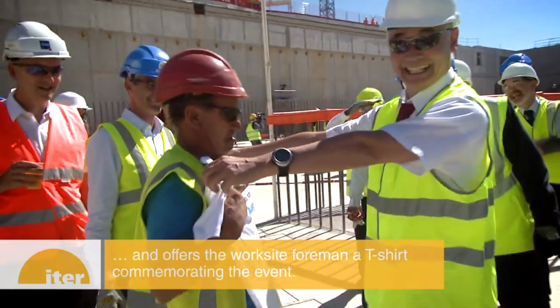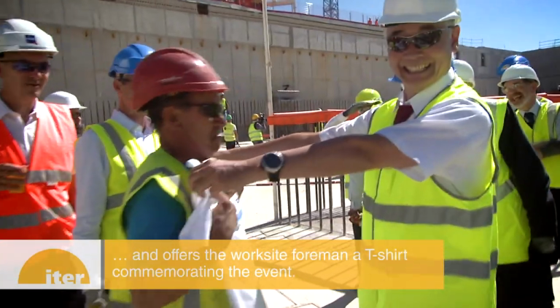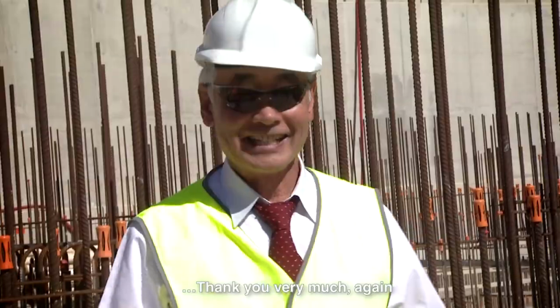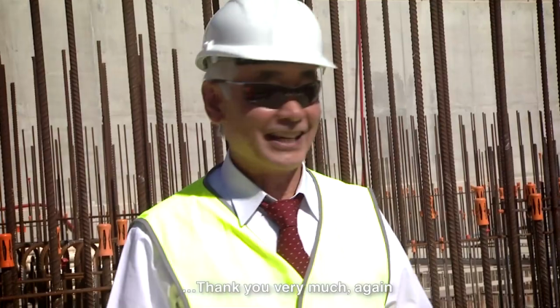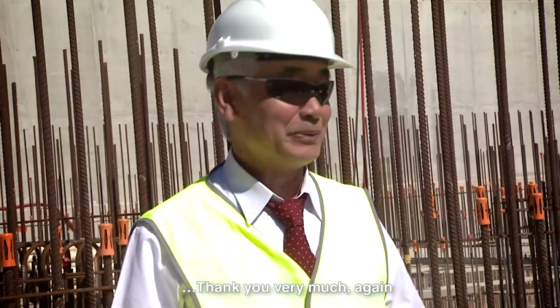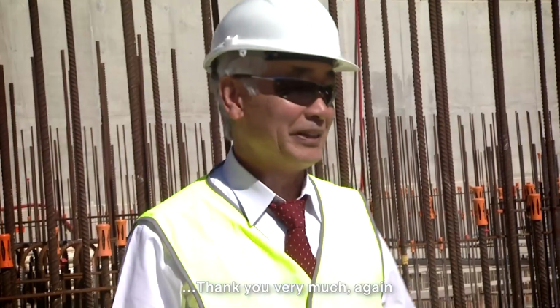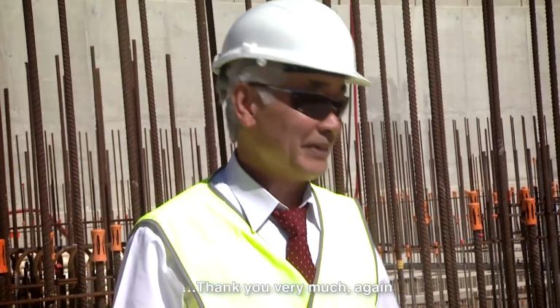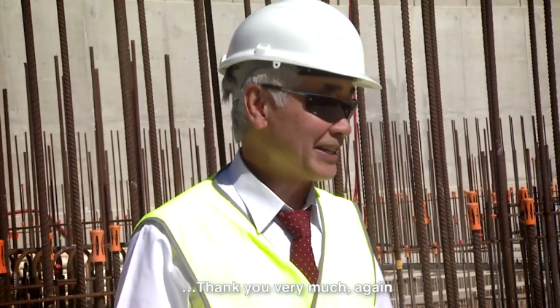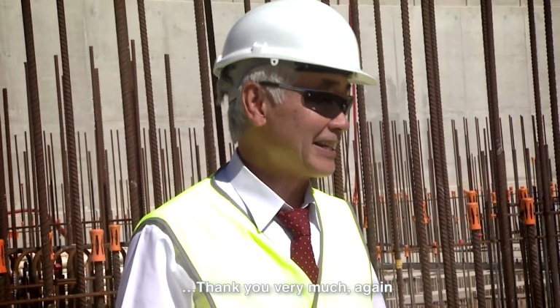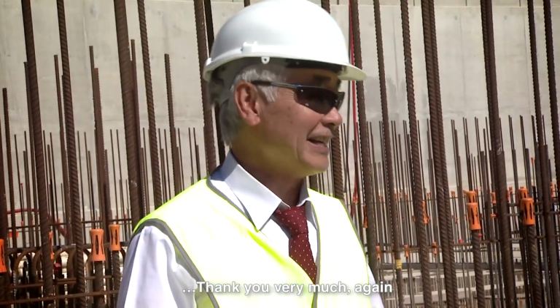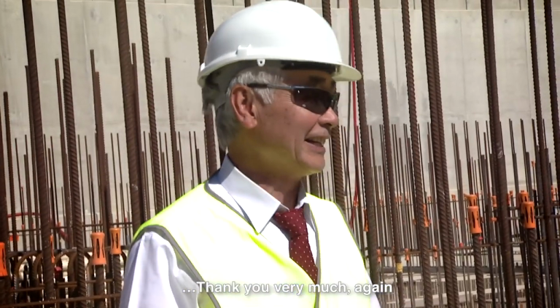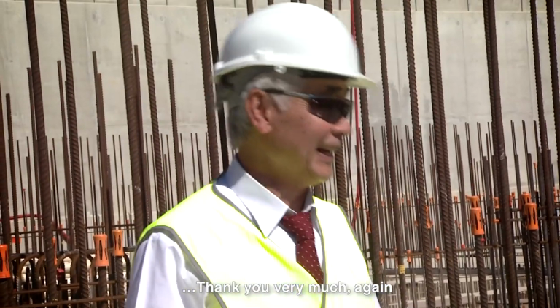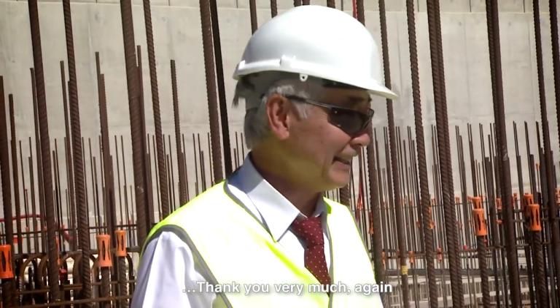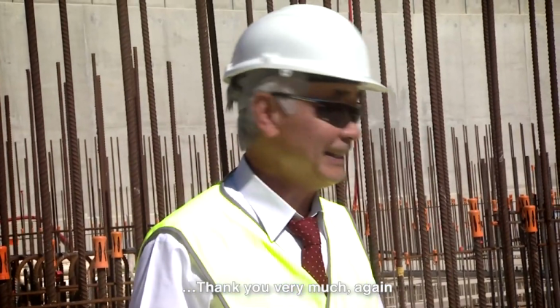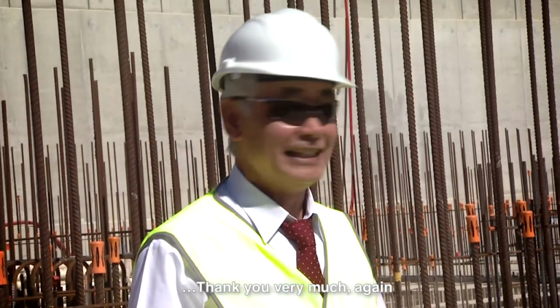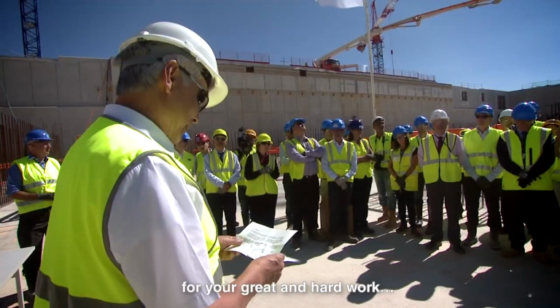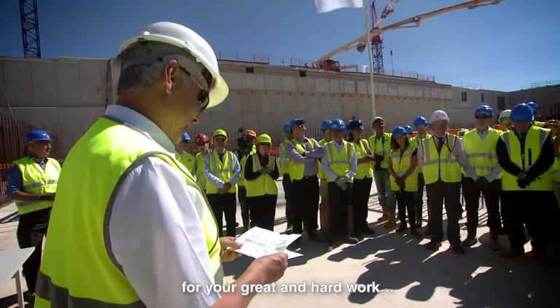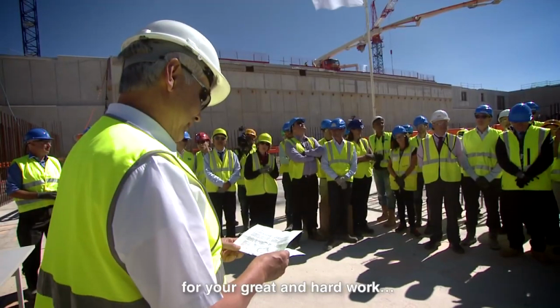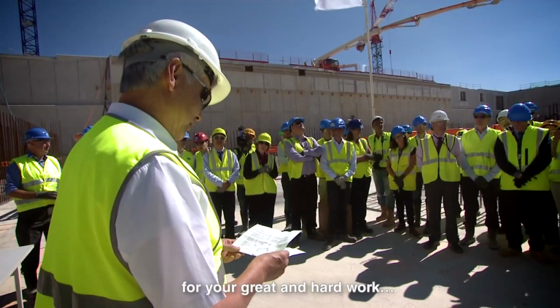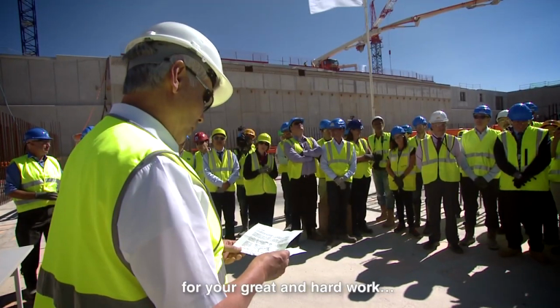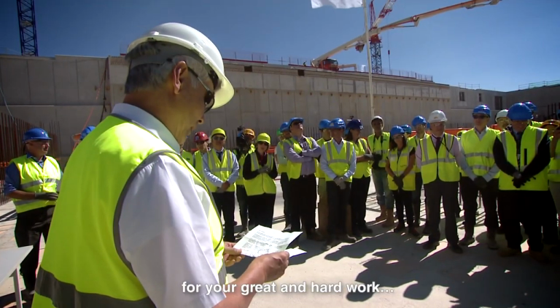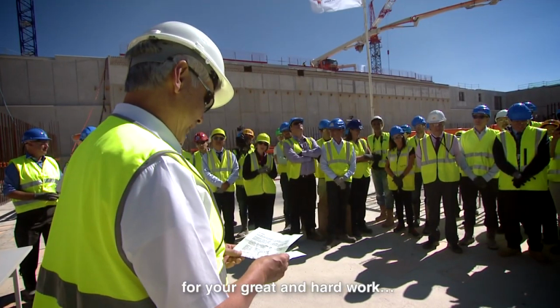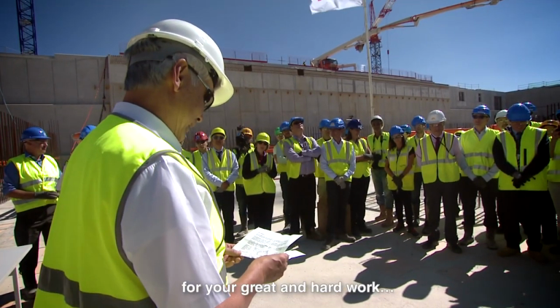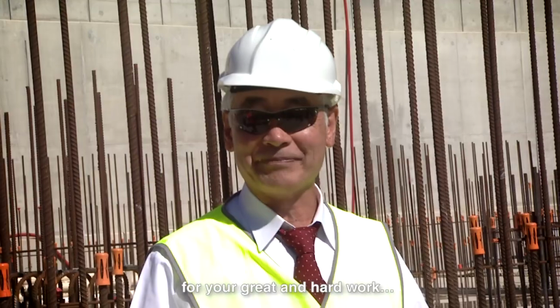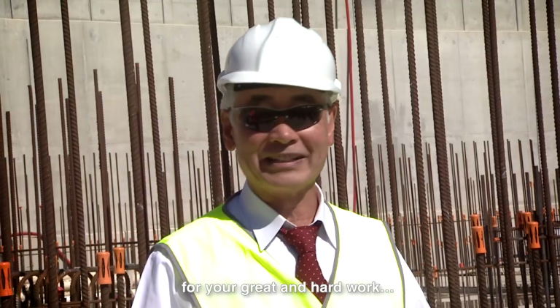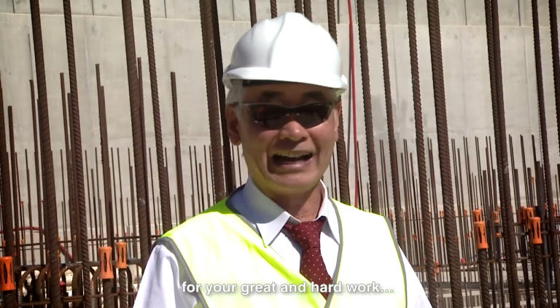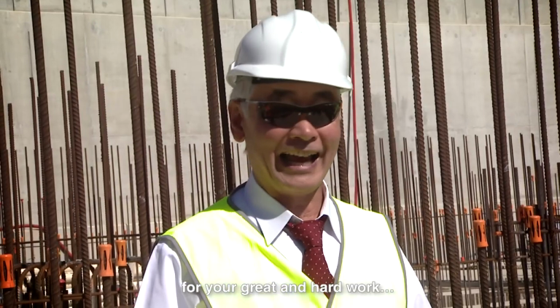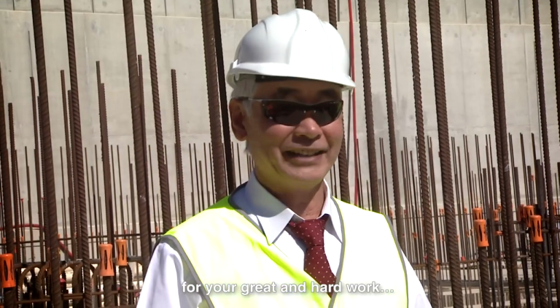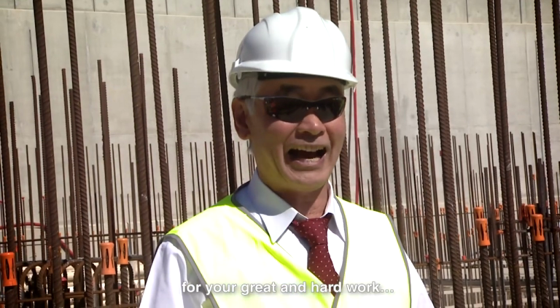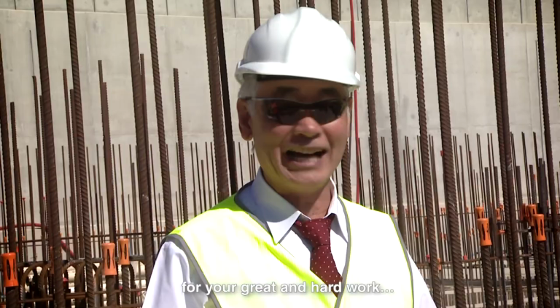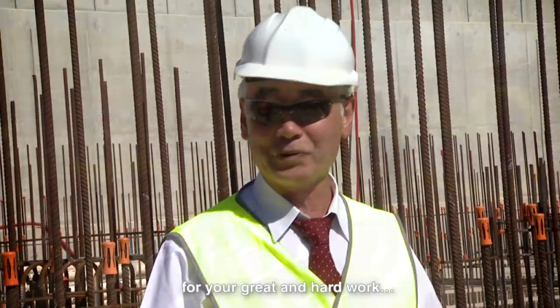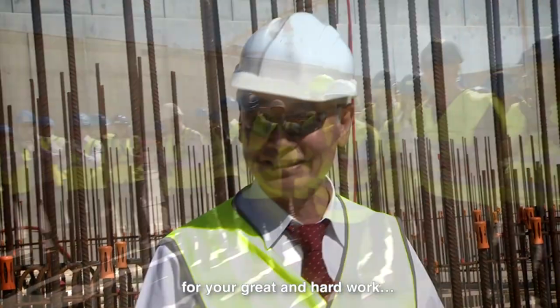Thank you very much for your great and hard work.